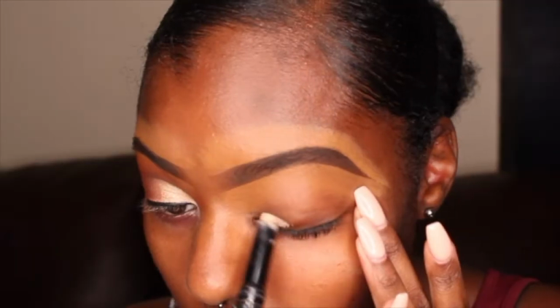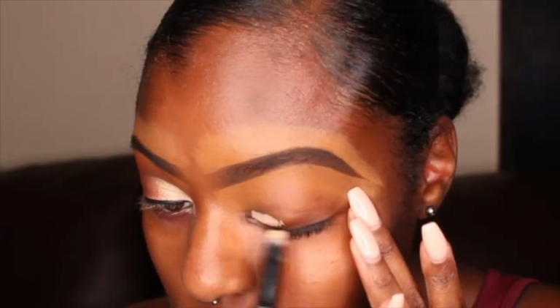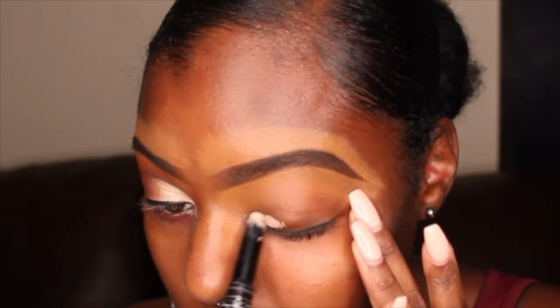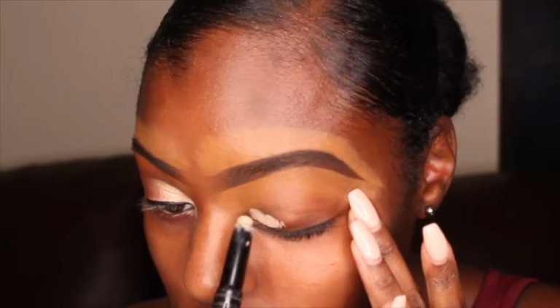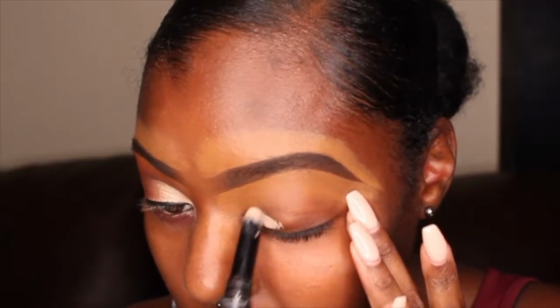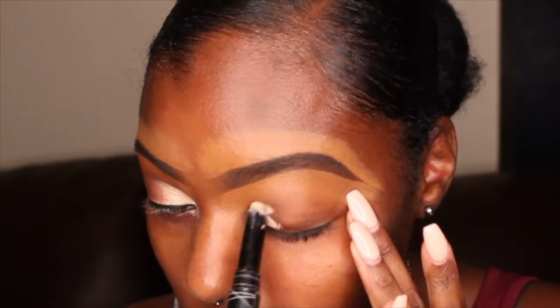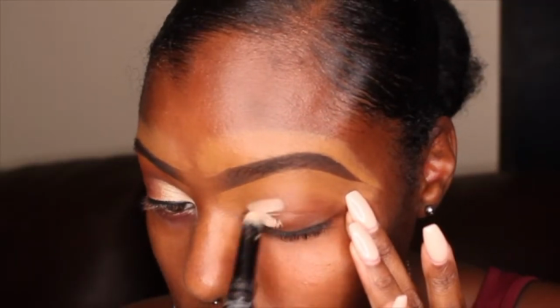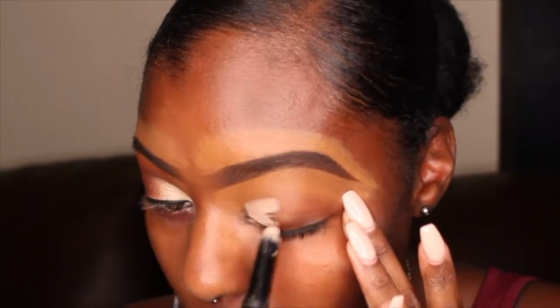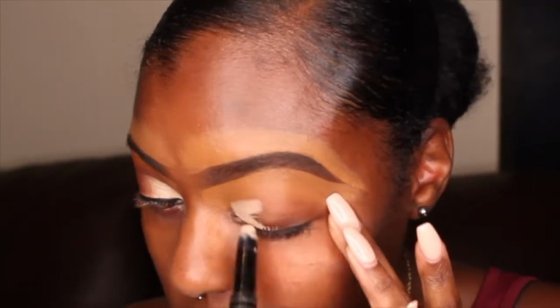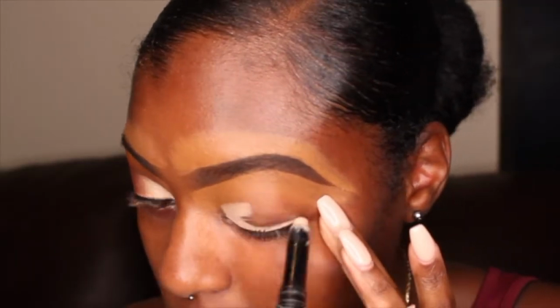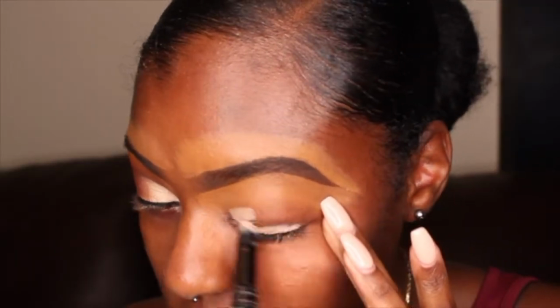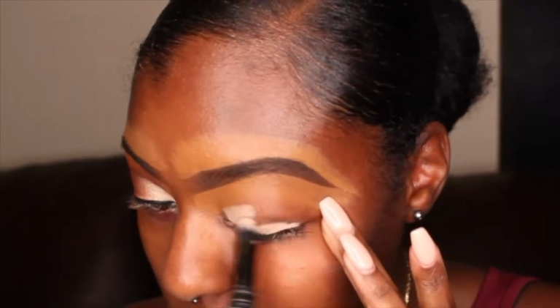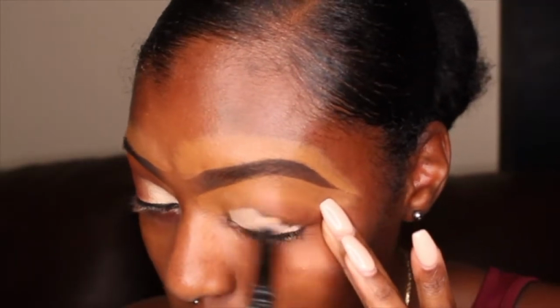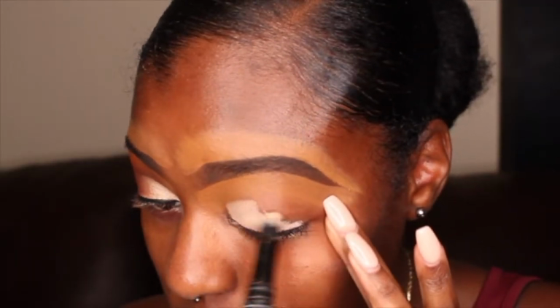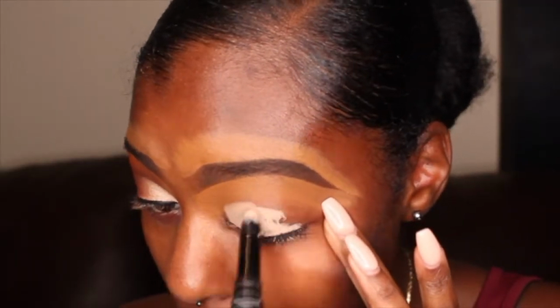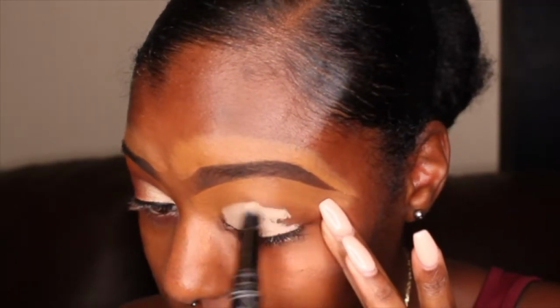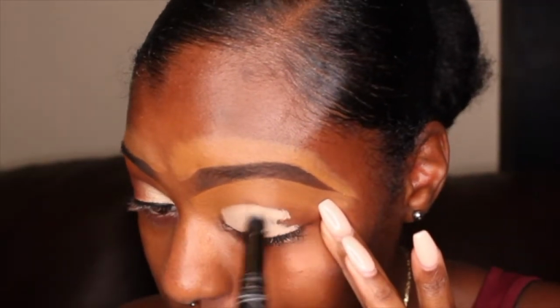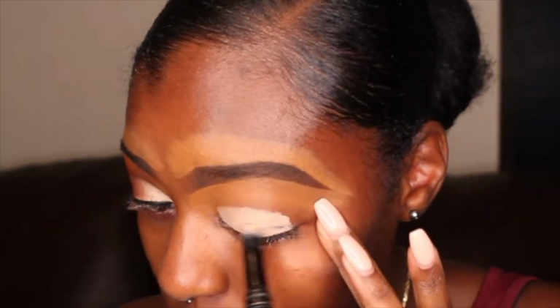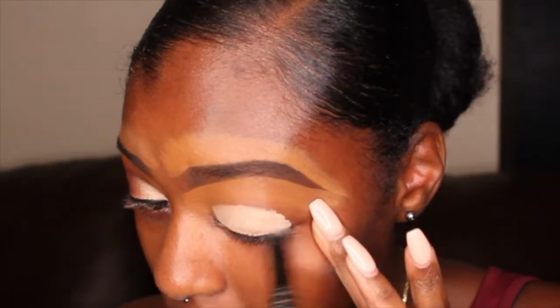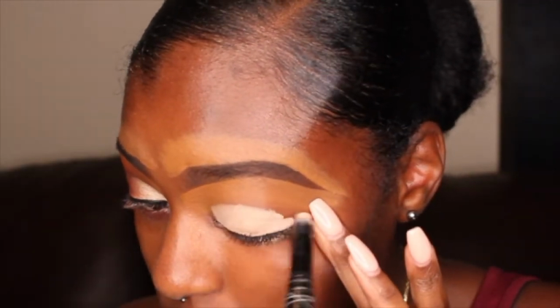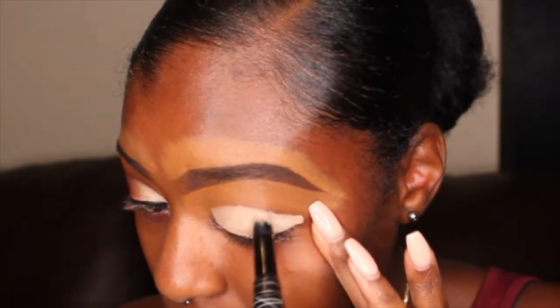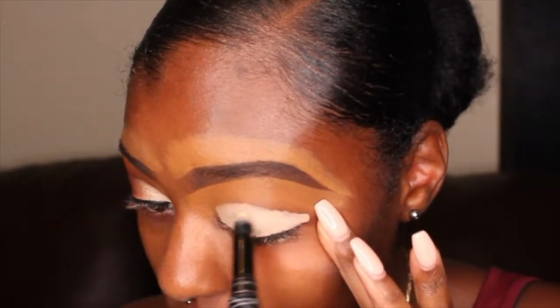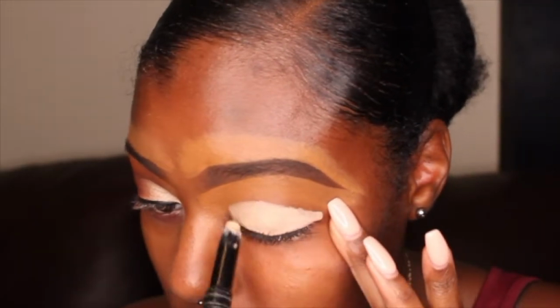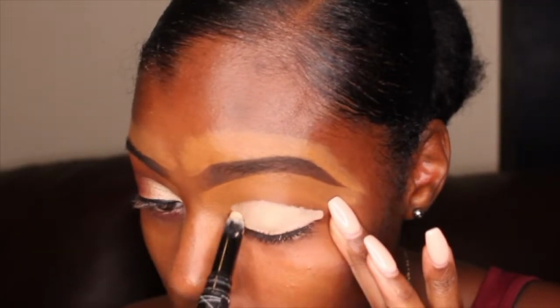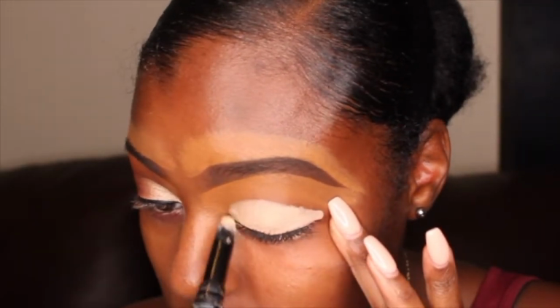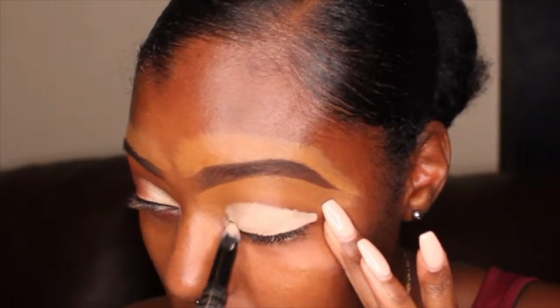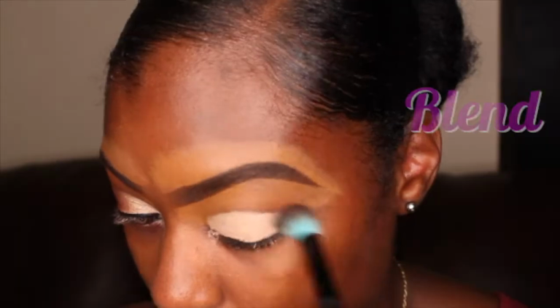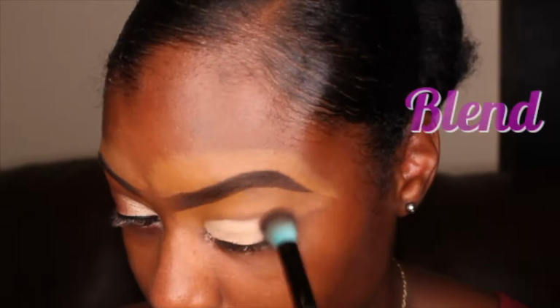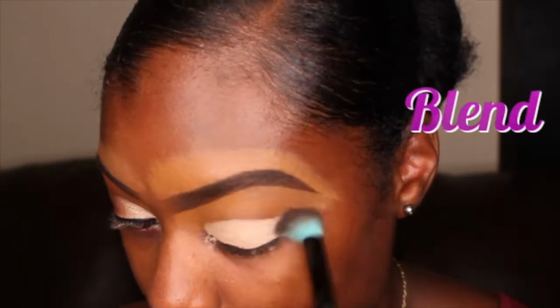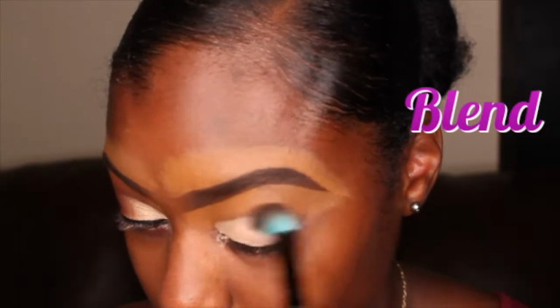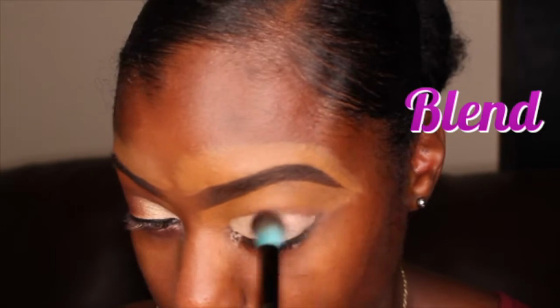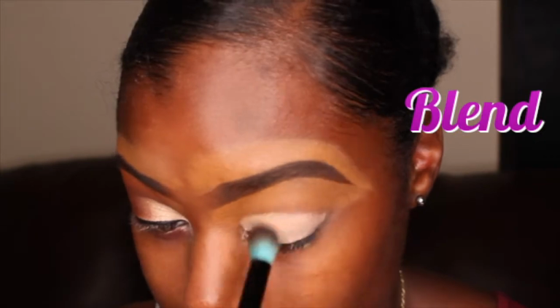As usual, I'm starting off by applying my LA Girl Pearl Primer to my lid.